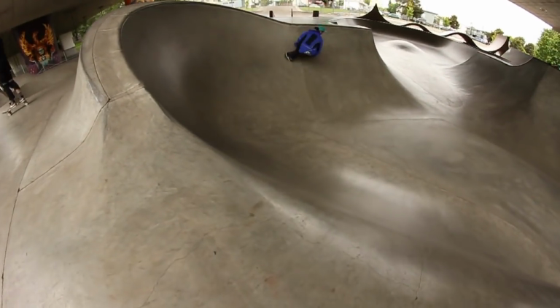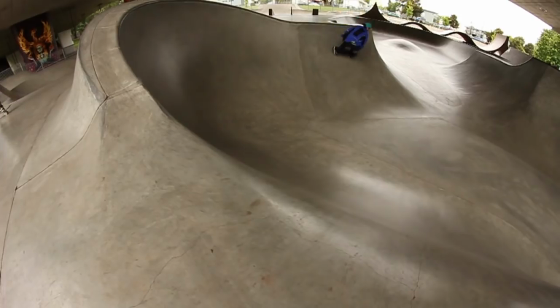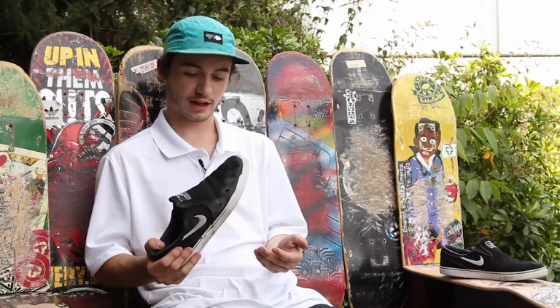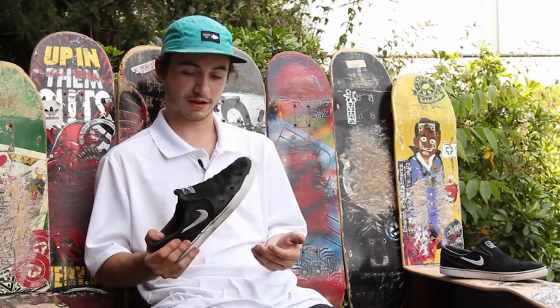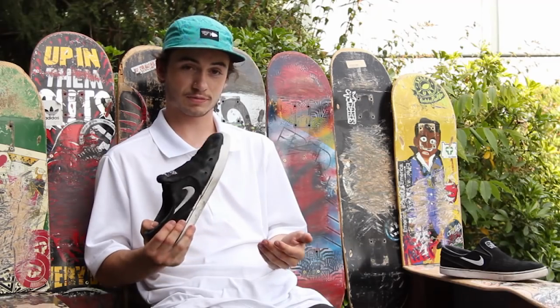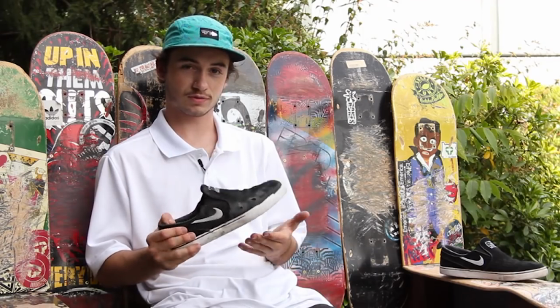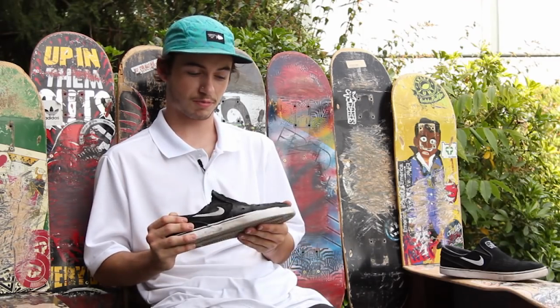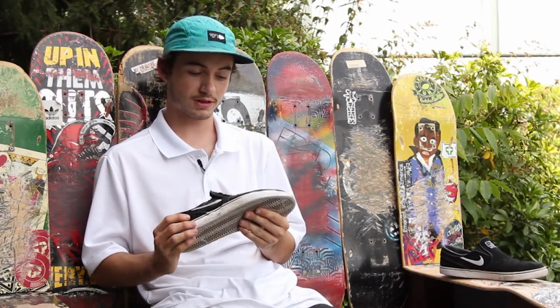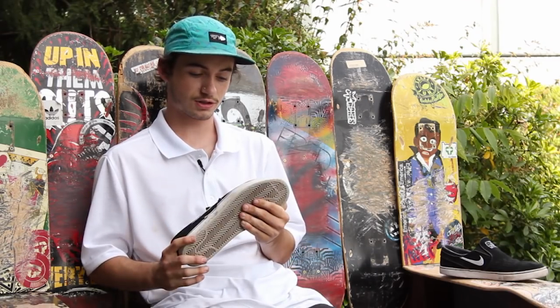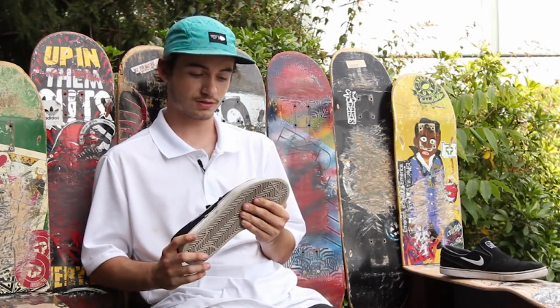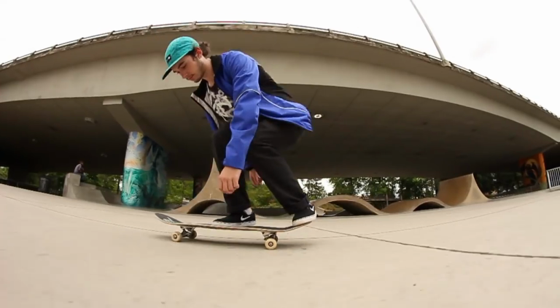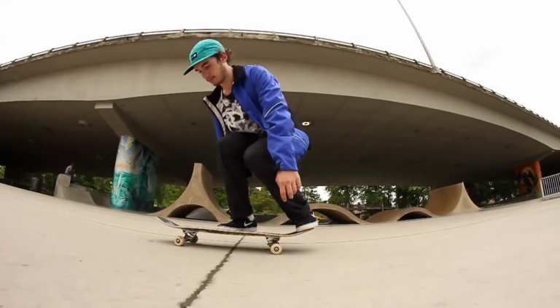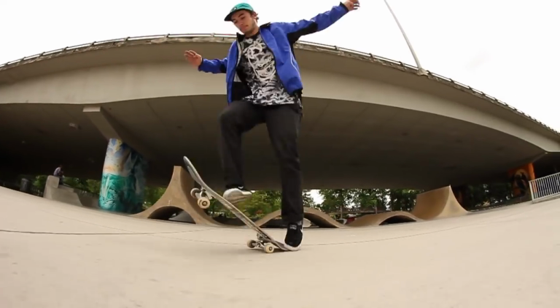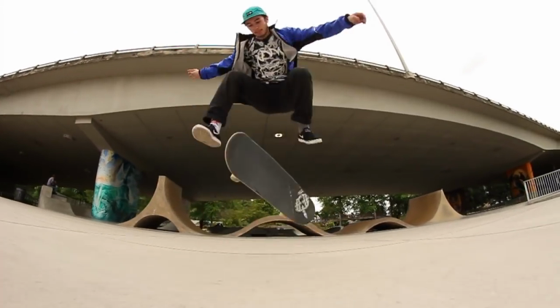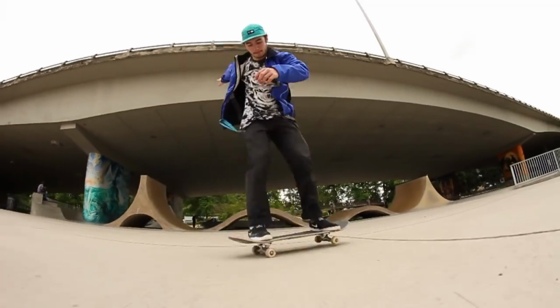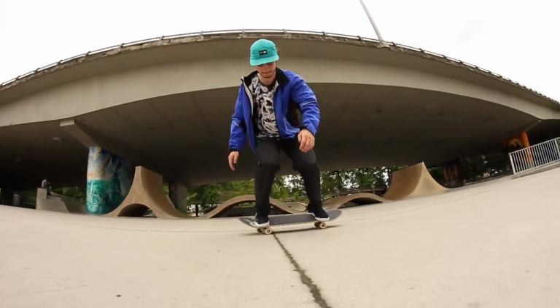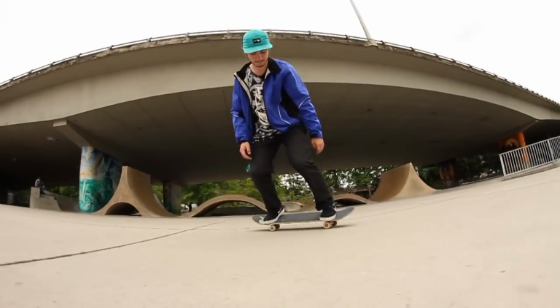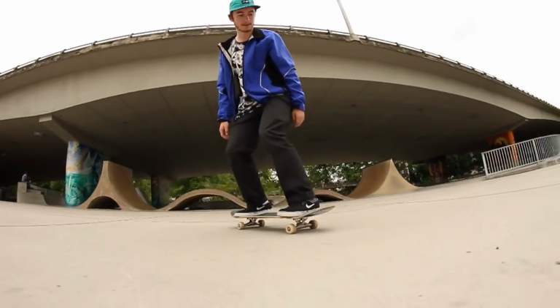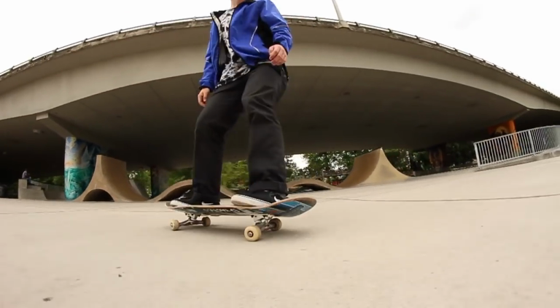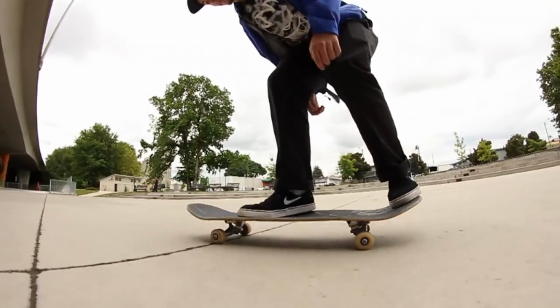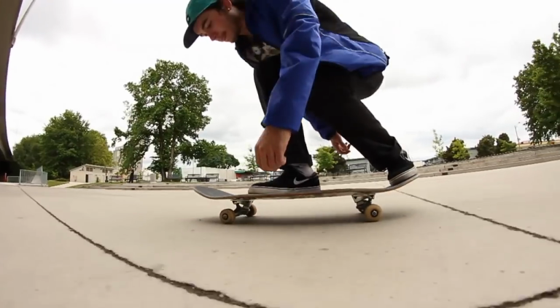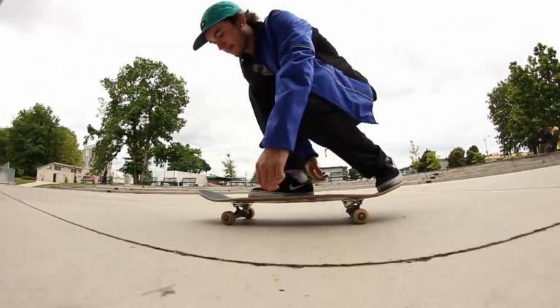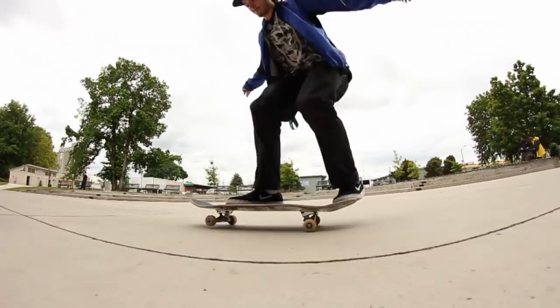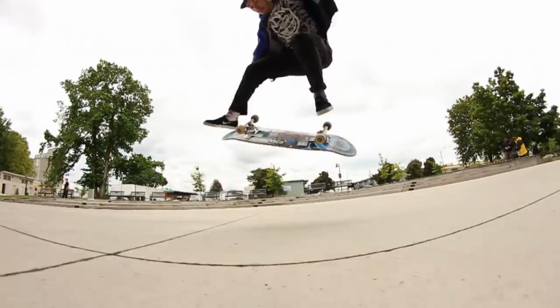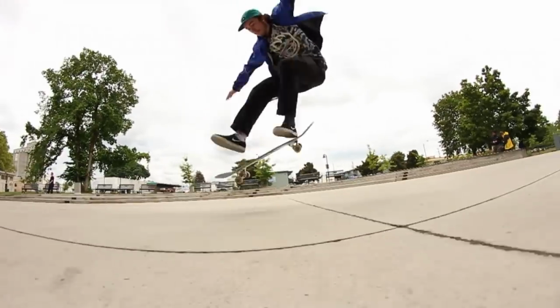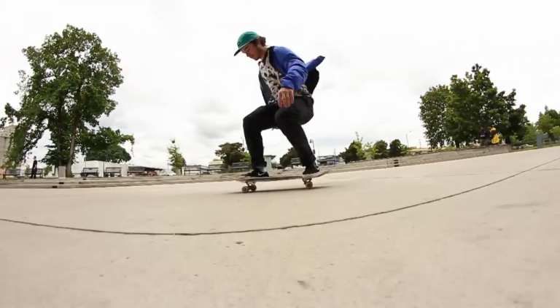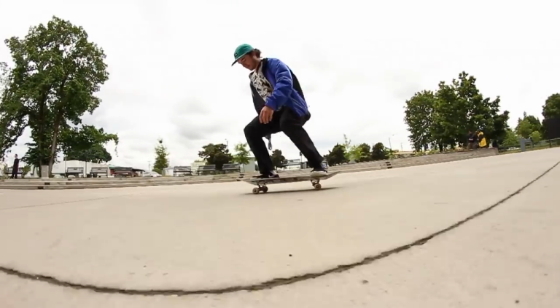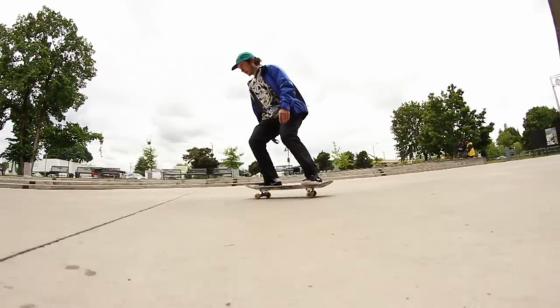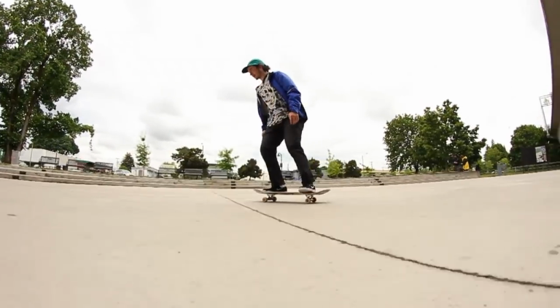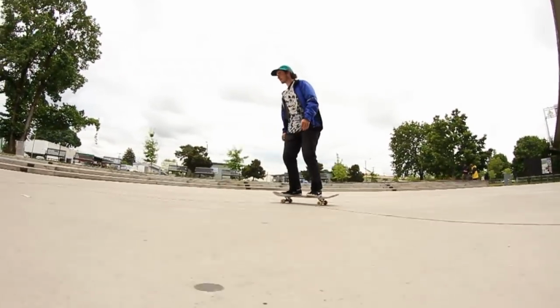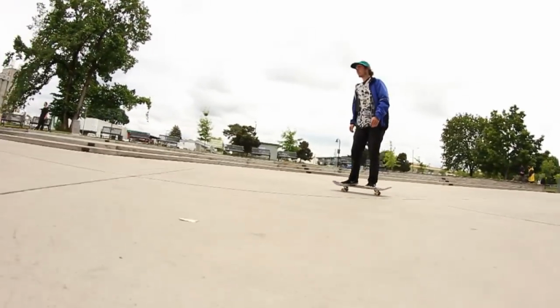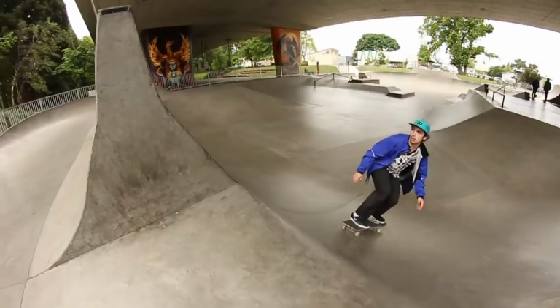I did feel like my flip tricks were on point in these shoes. I've always felt like the Janoskis had good flick — we've got pretty thick rubber up here so it's nice and grippy.